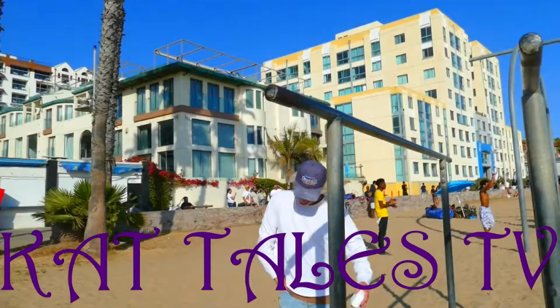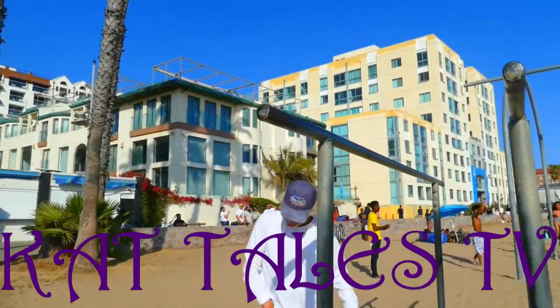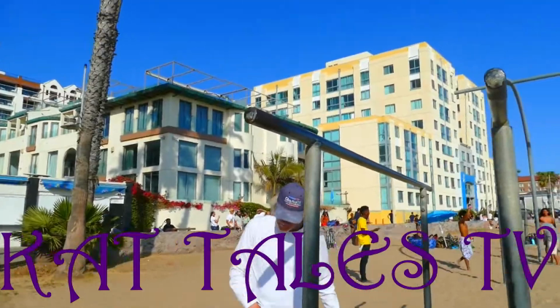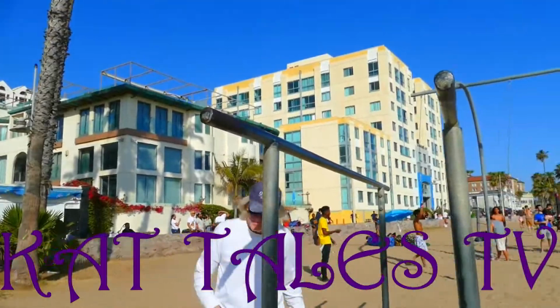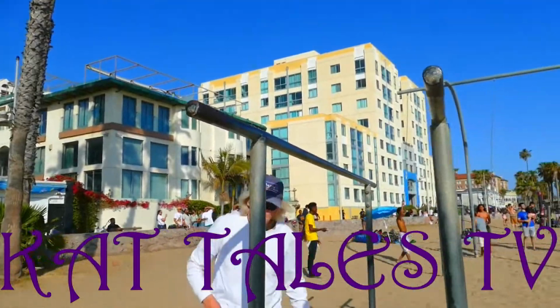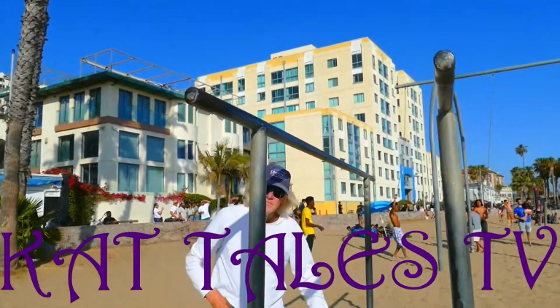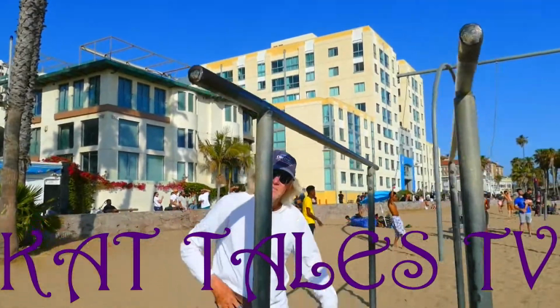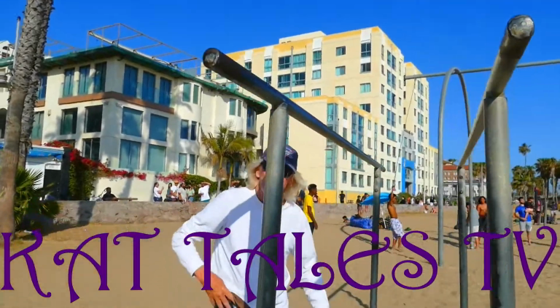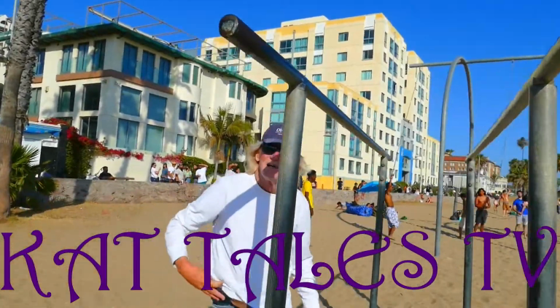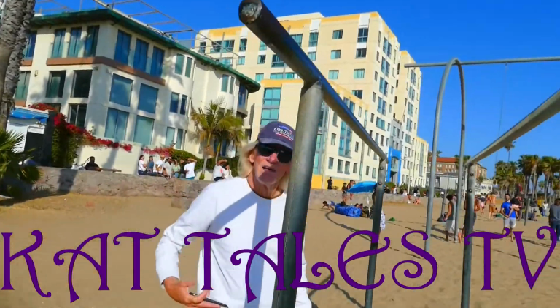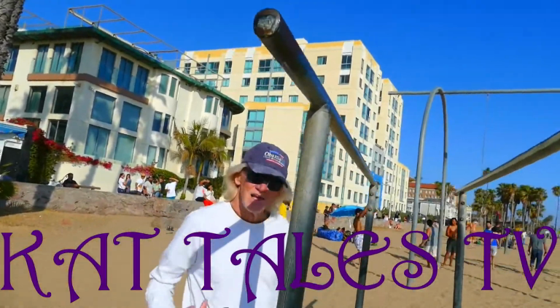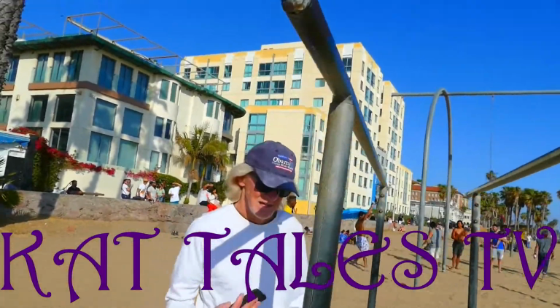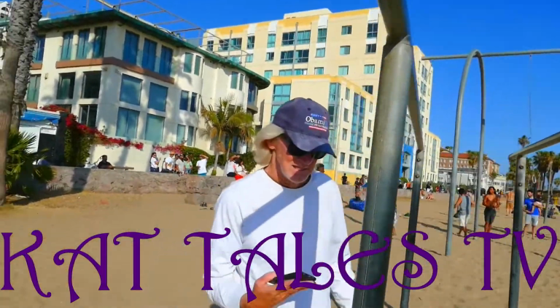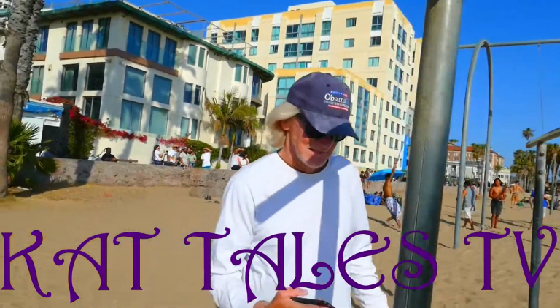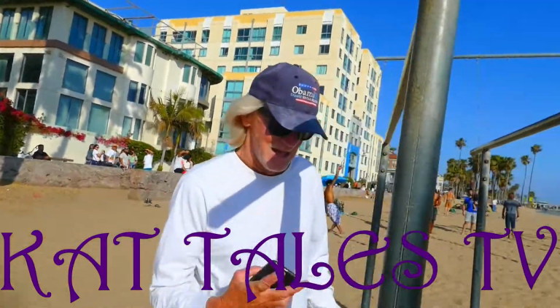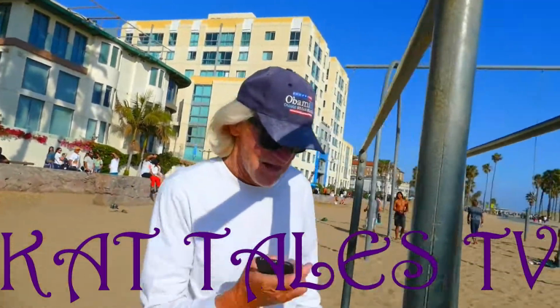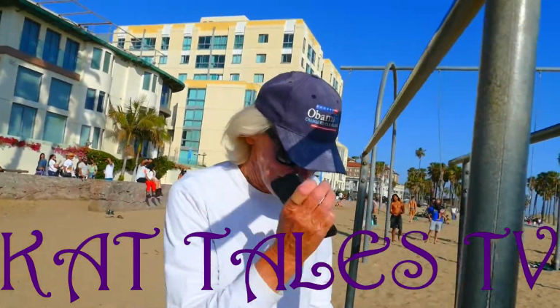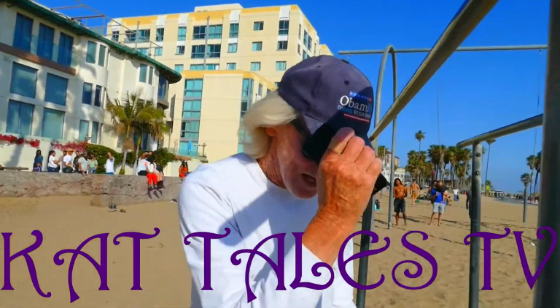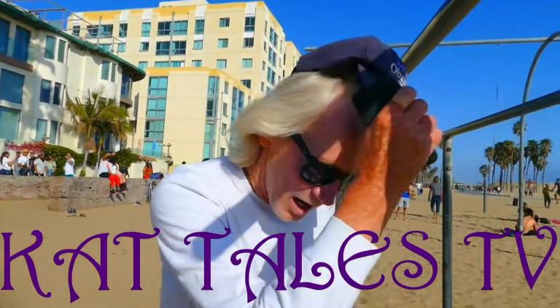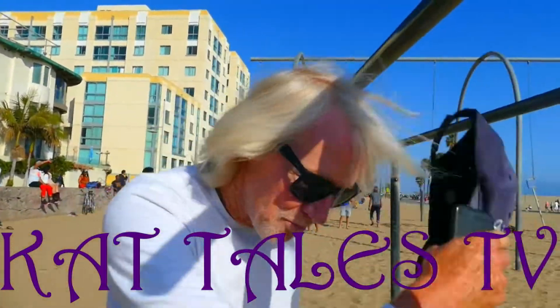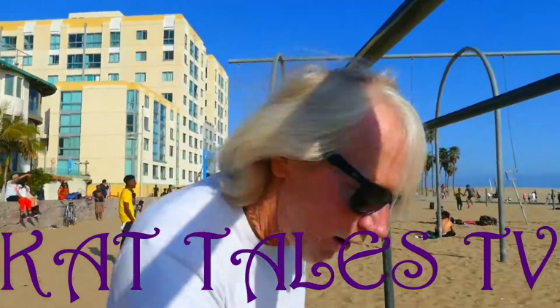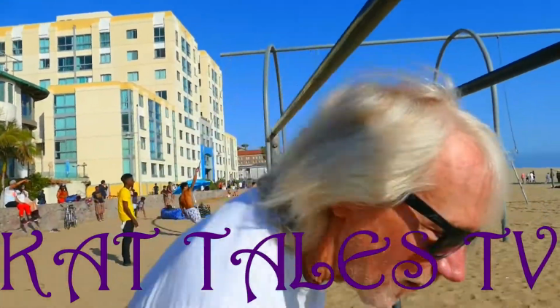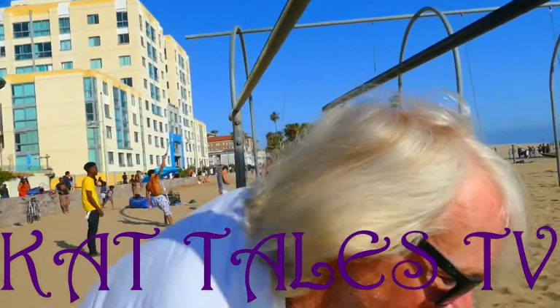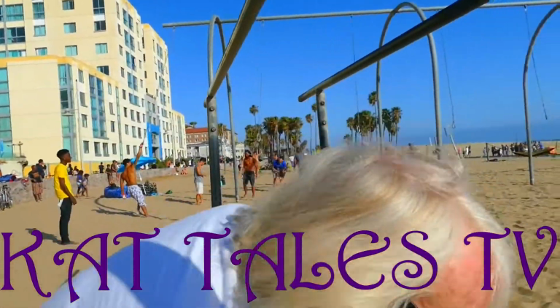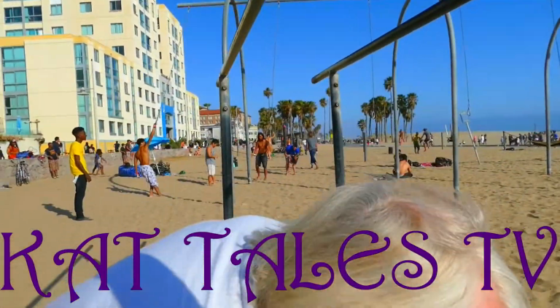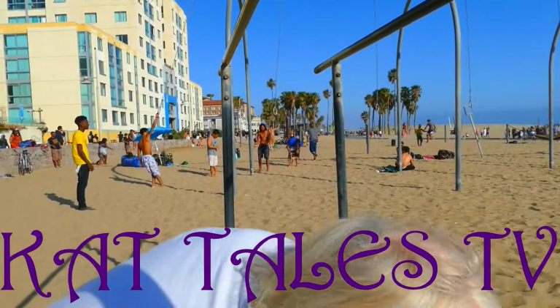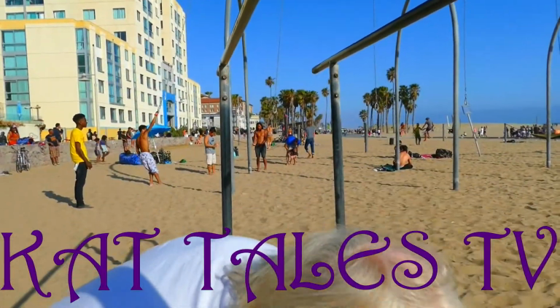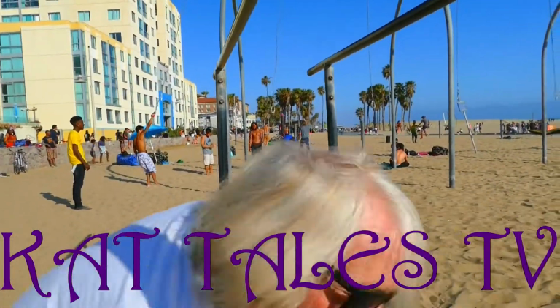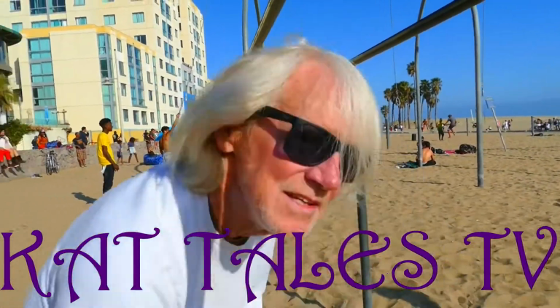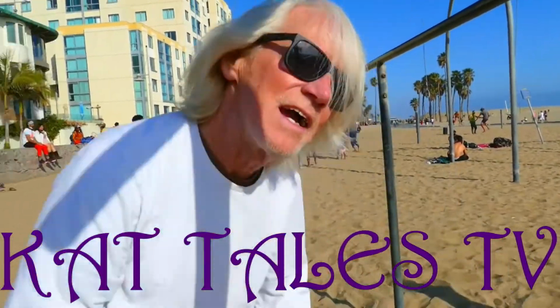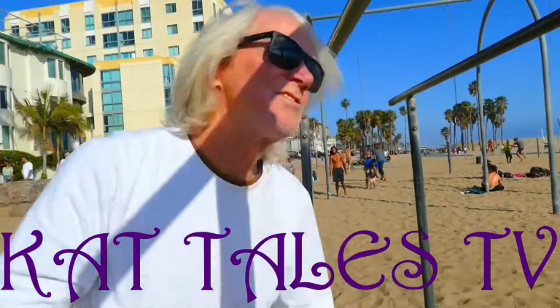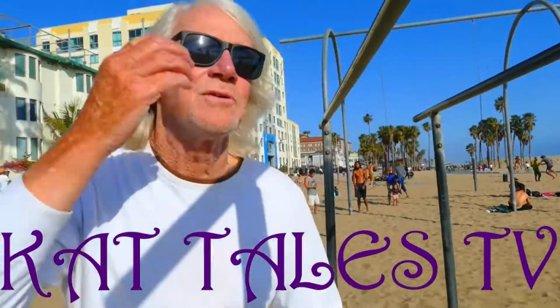Hey, this is Kat. I'm at the beach. What's your name? I'm Paul. How are you guys doing?